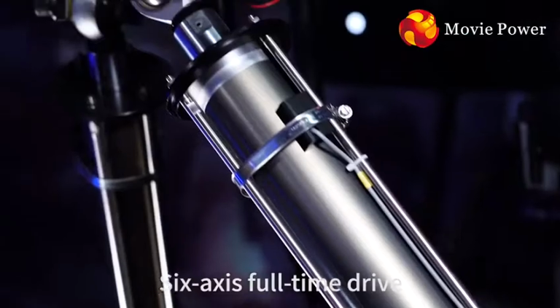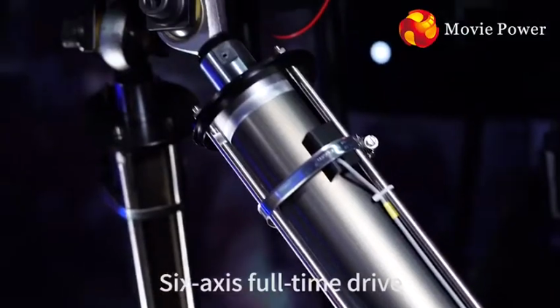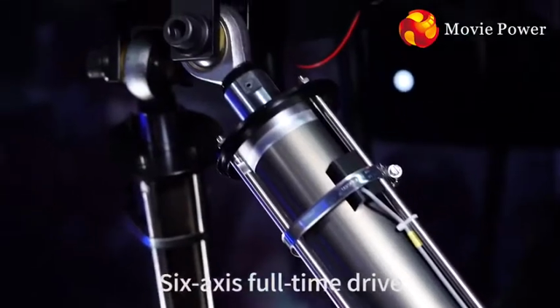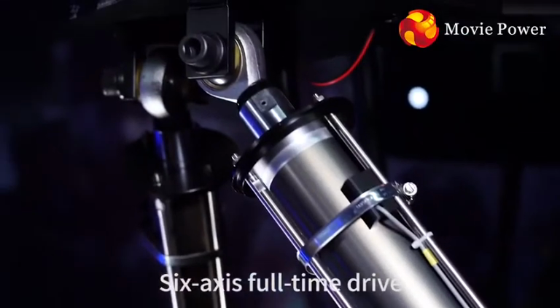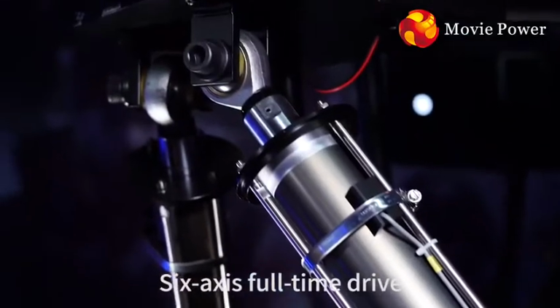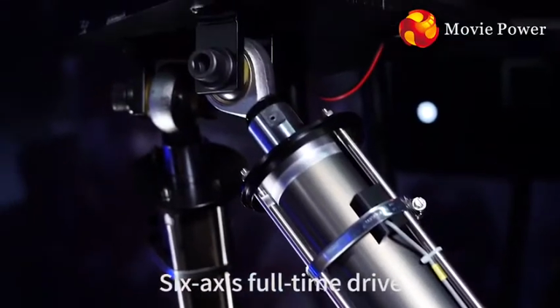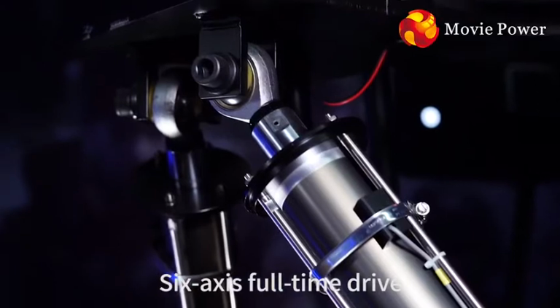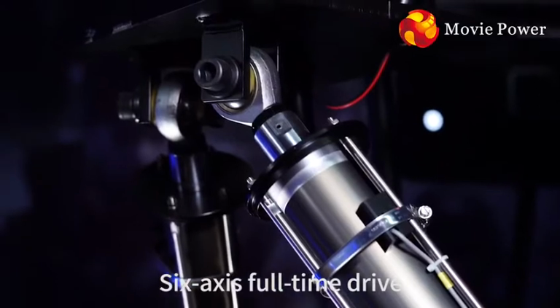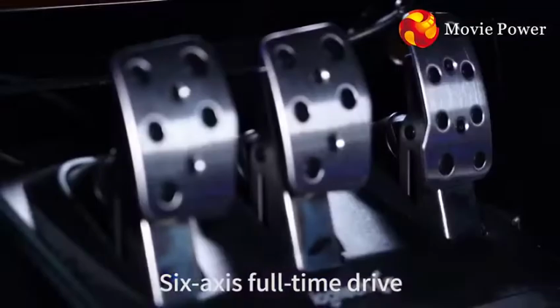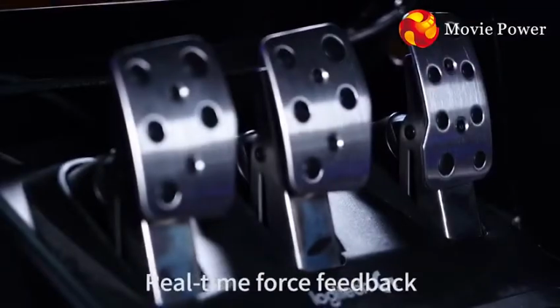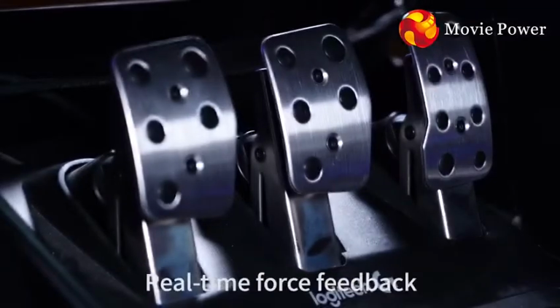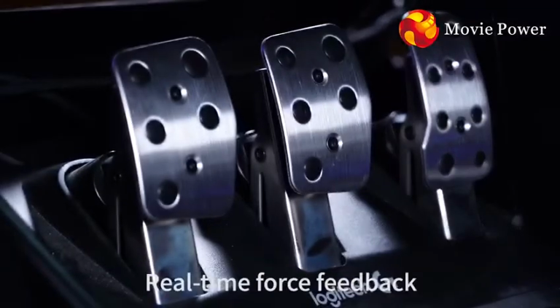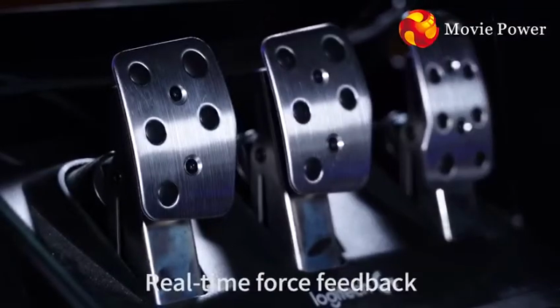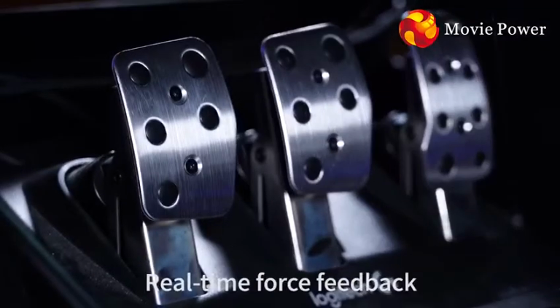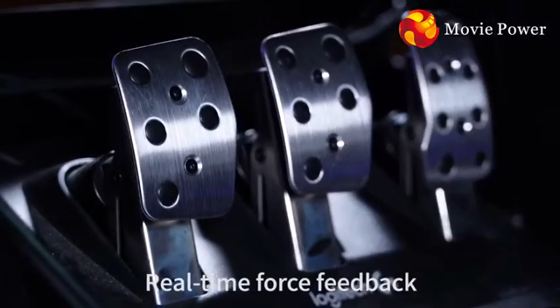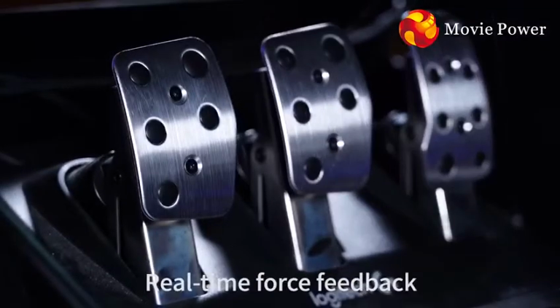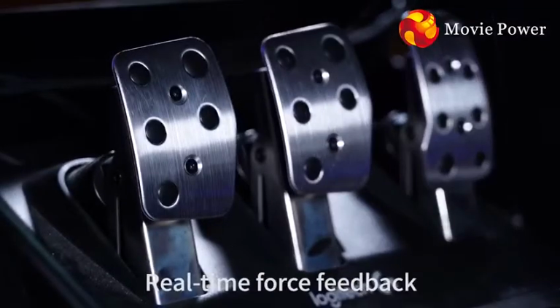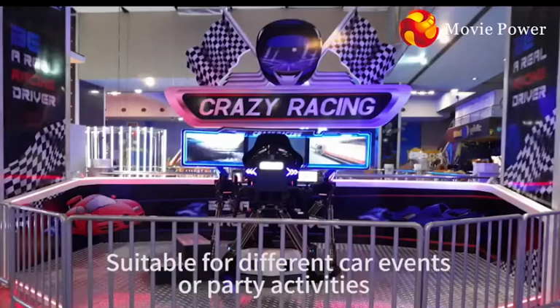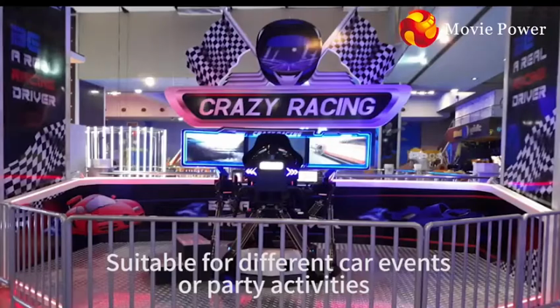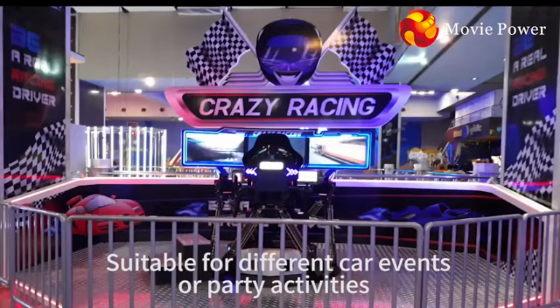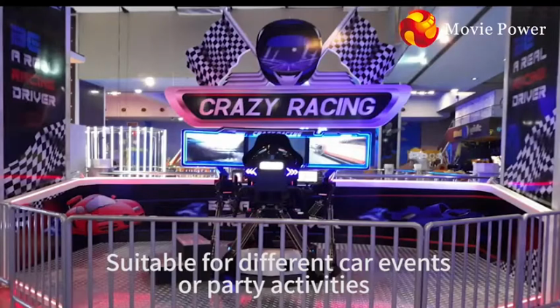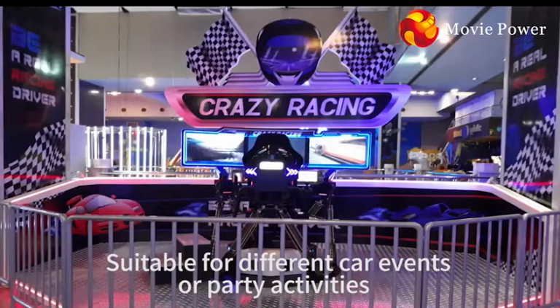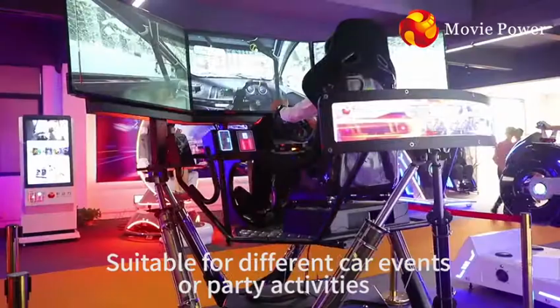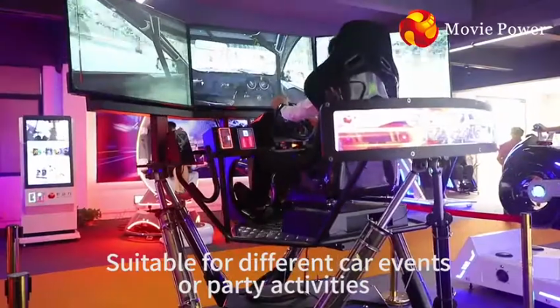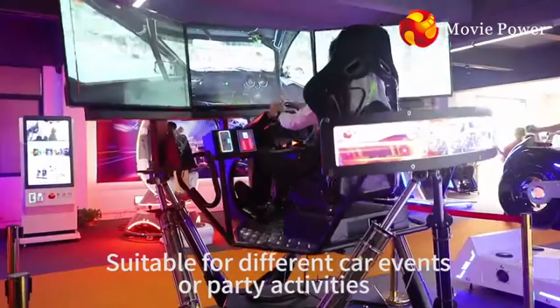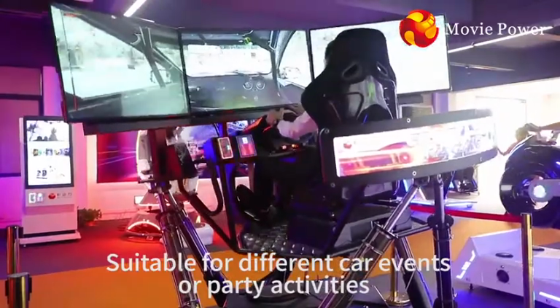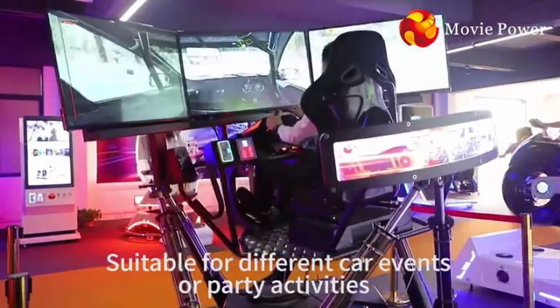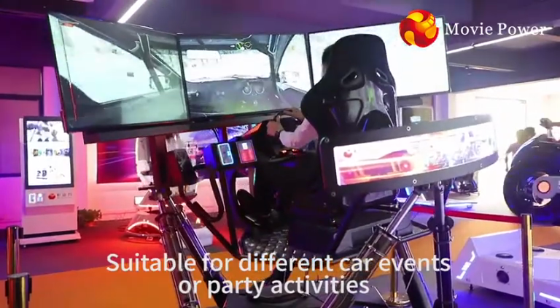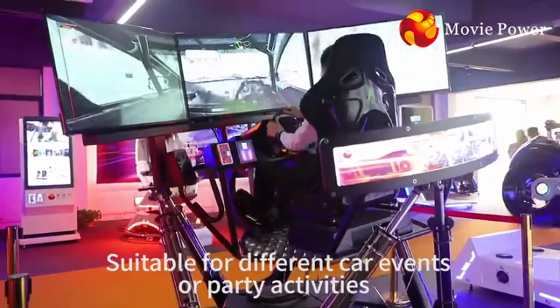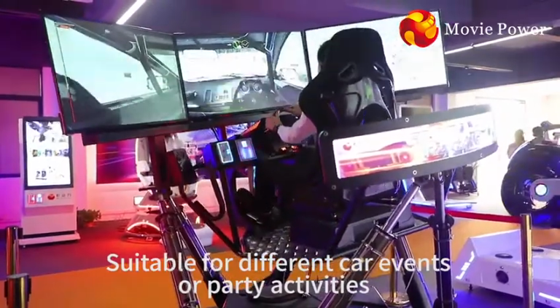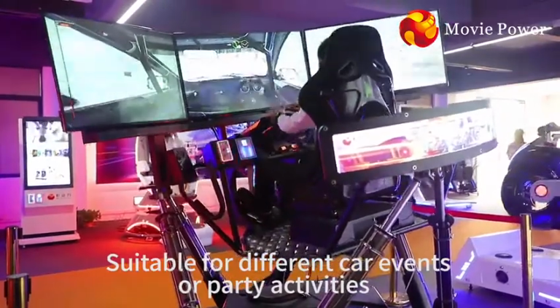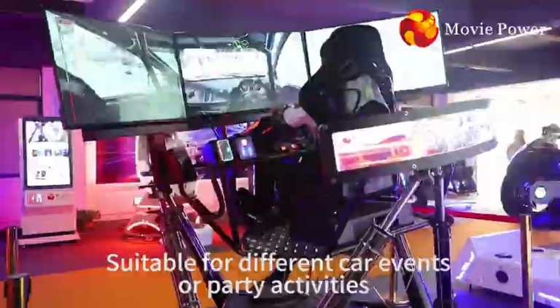6-axis full-time drive, real-time force feedback, suitable for different car events or party activities.